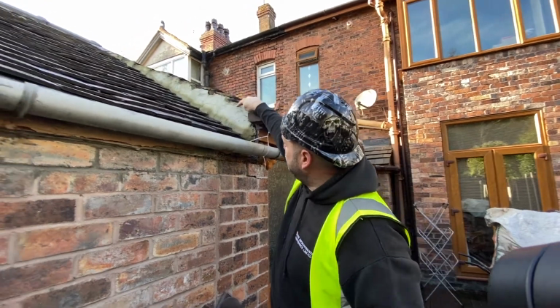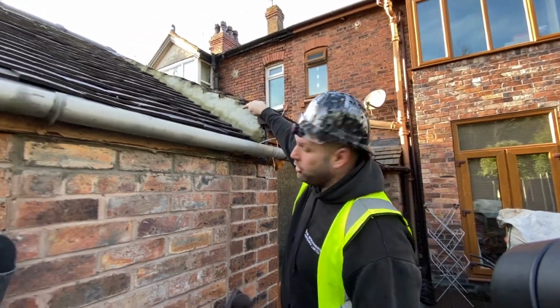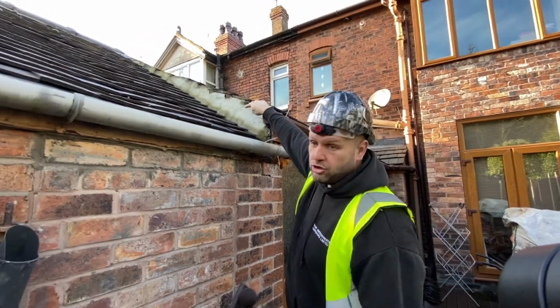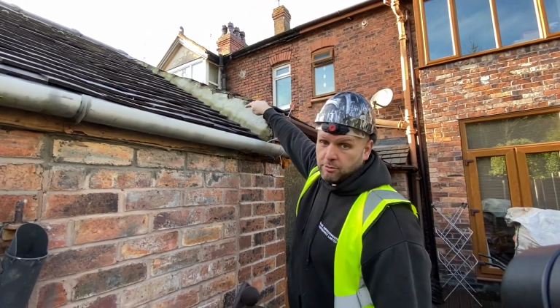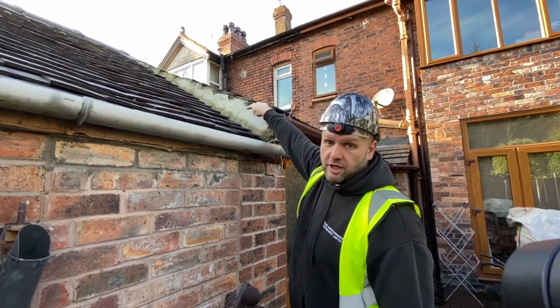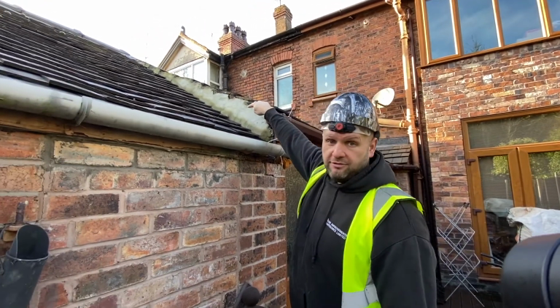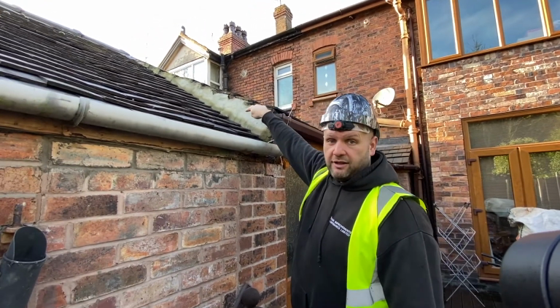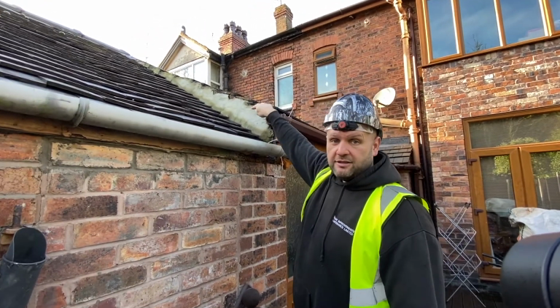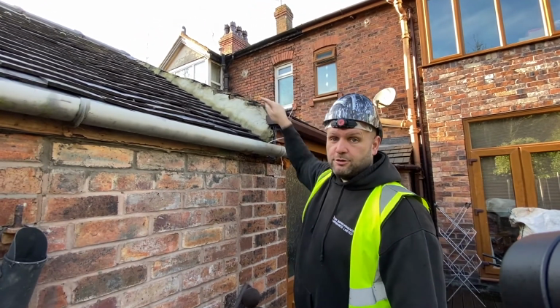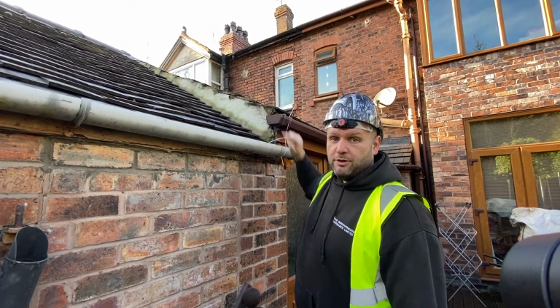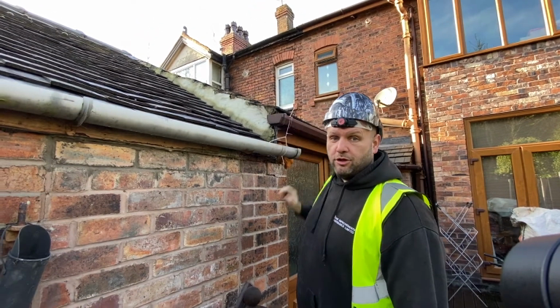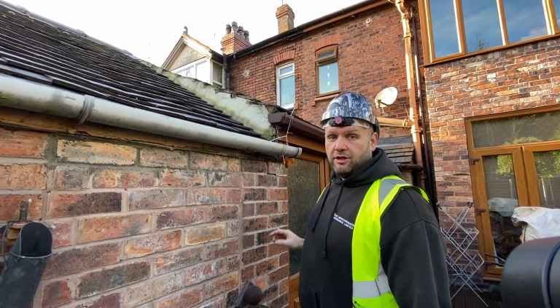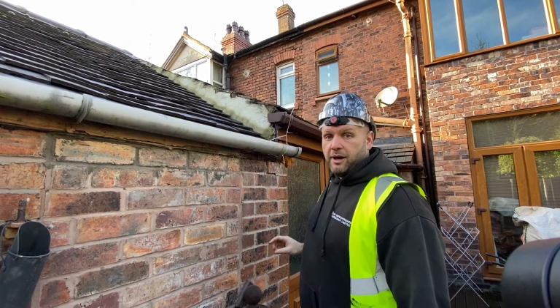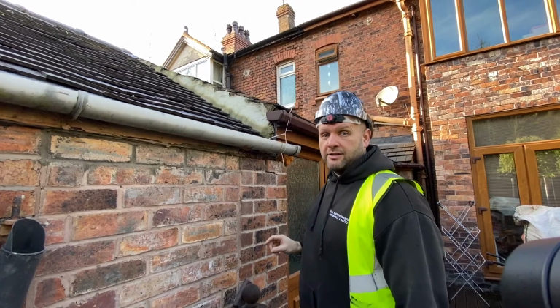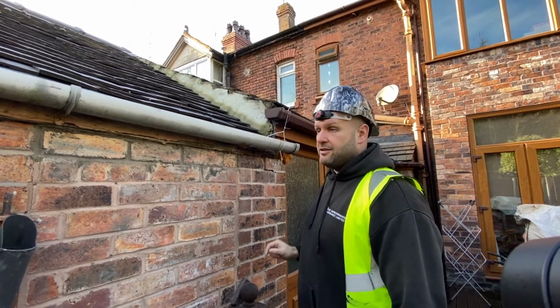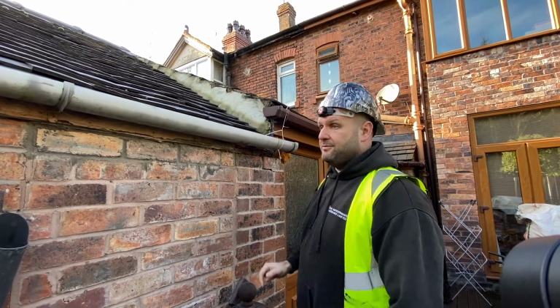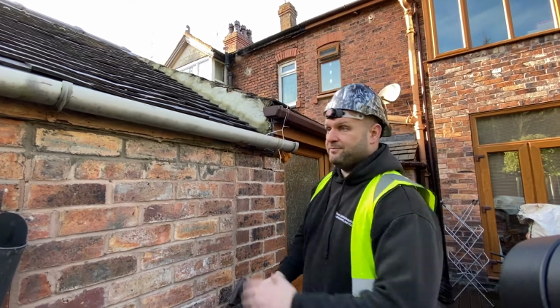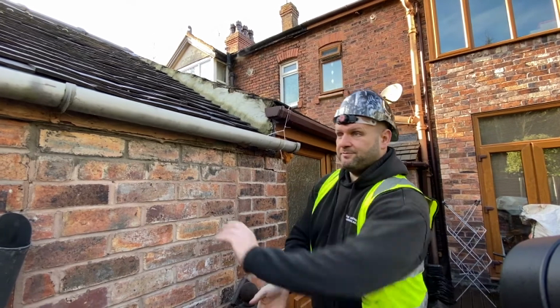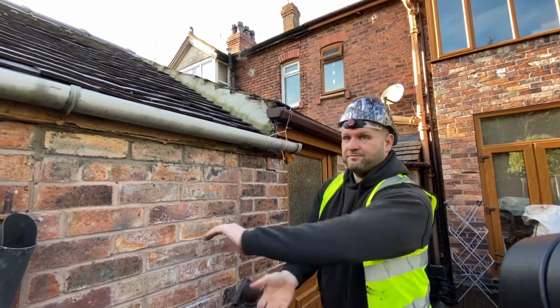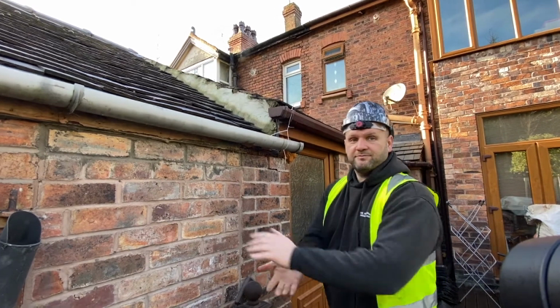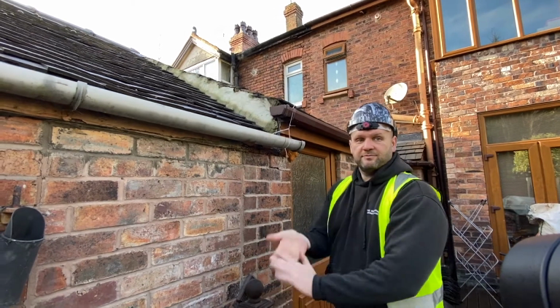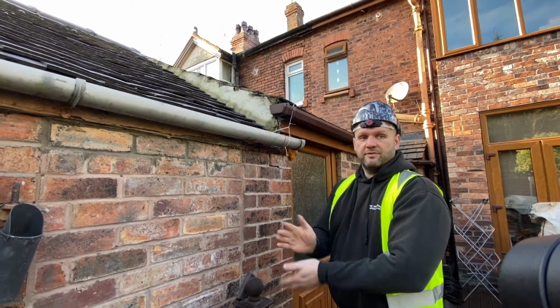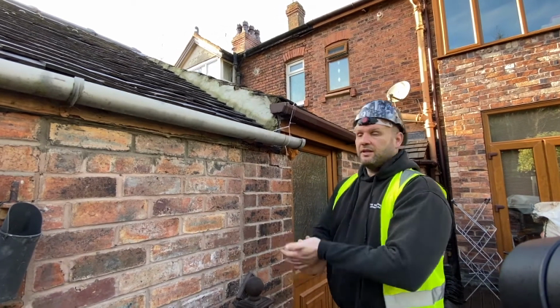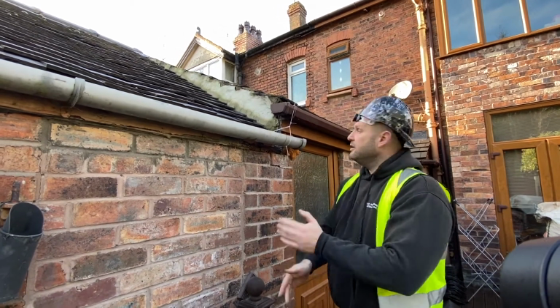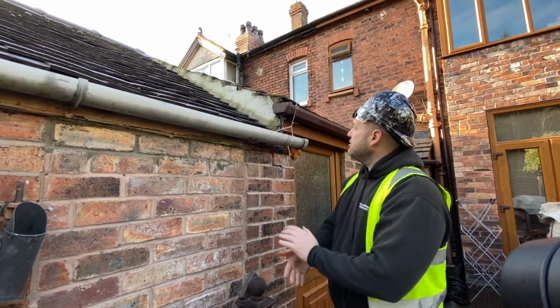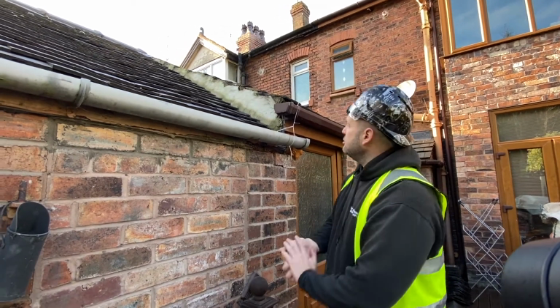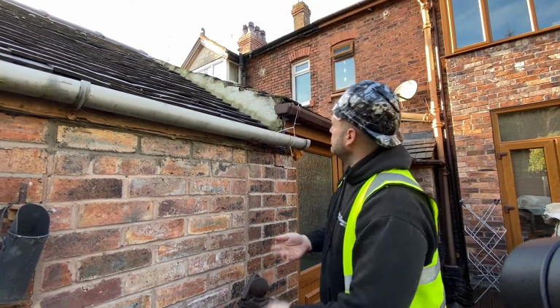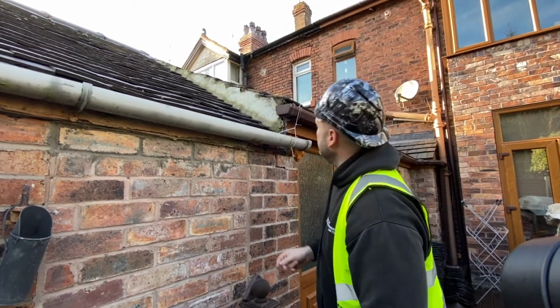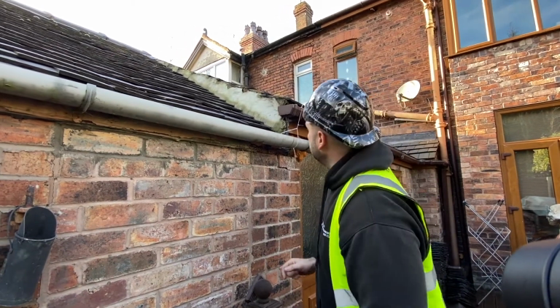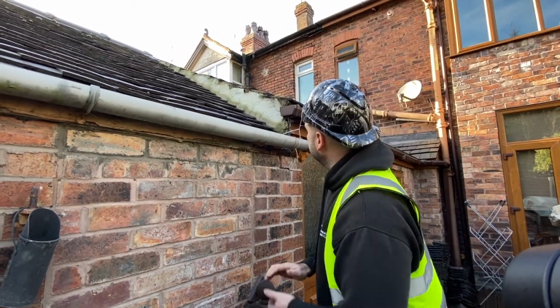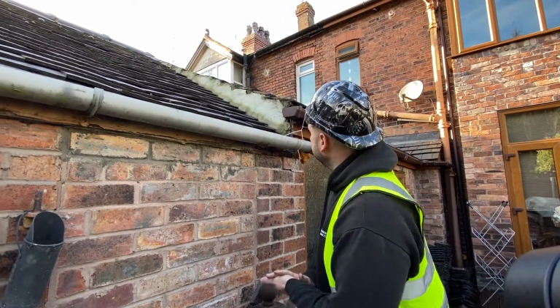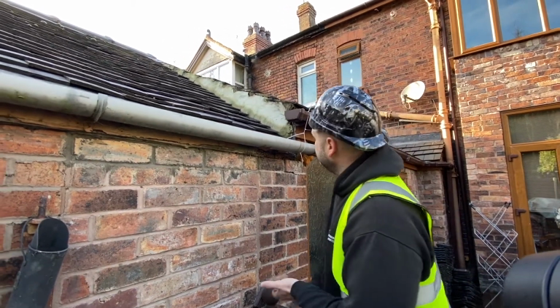Bodge job — a shitty filler that's been done in the past. Is that concrete? Just cement.